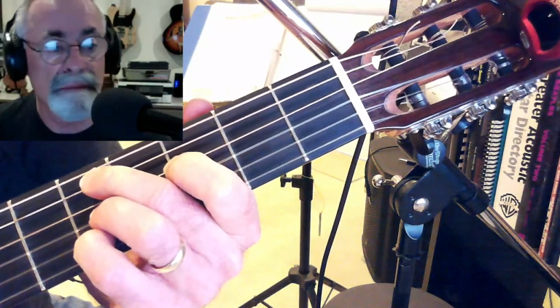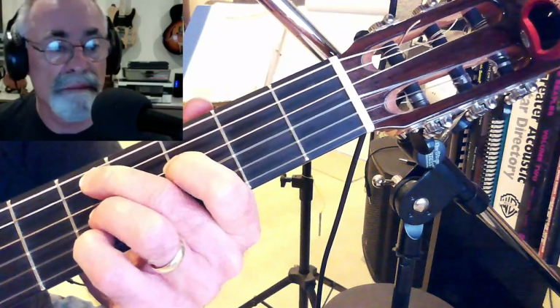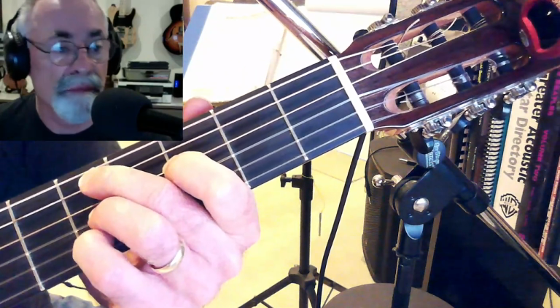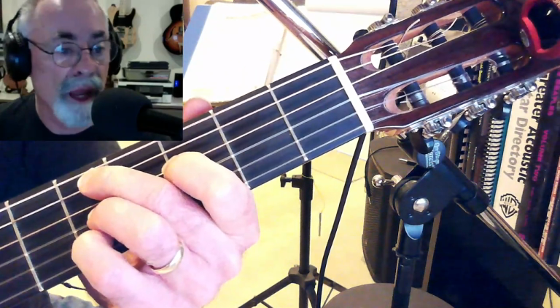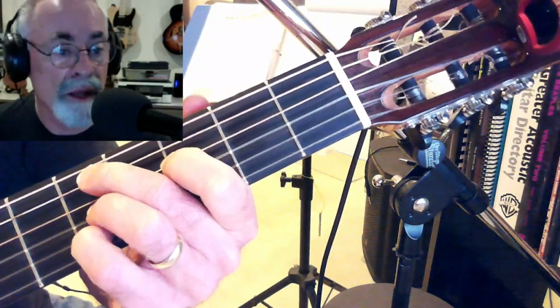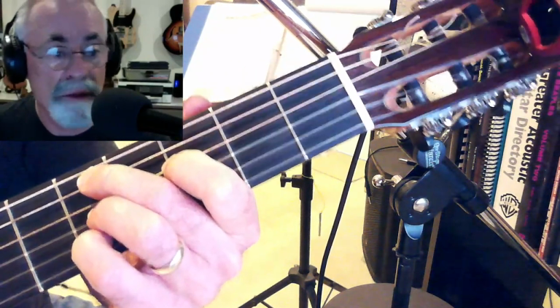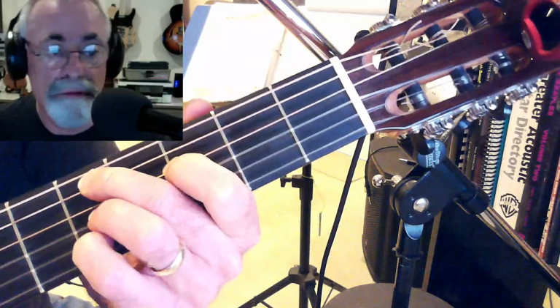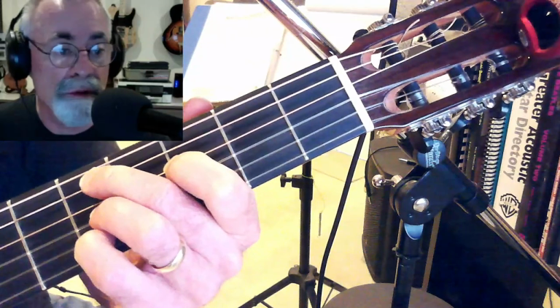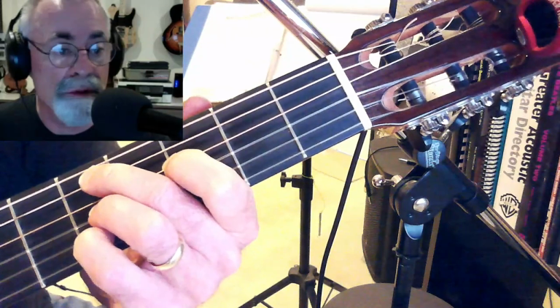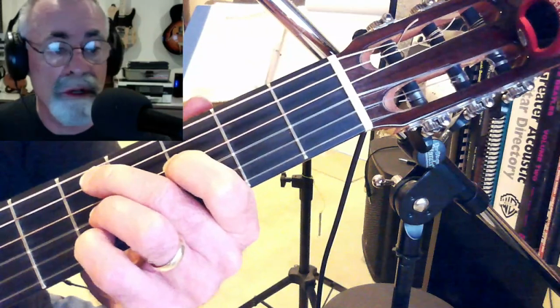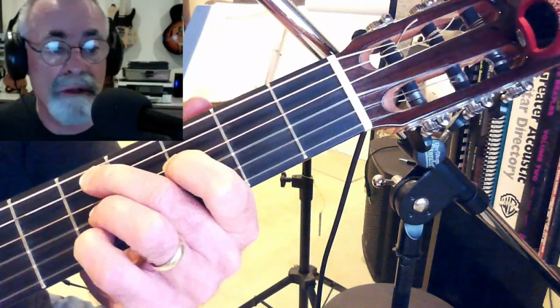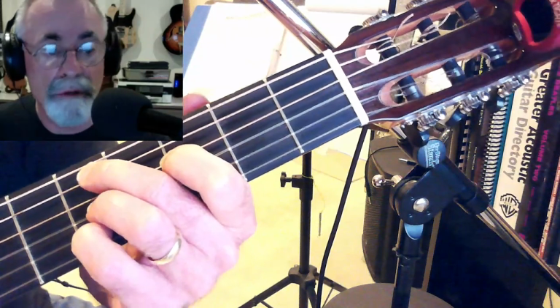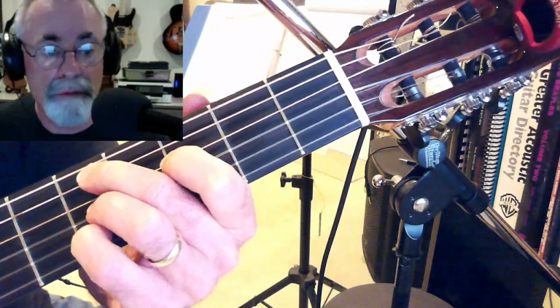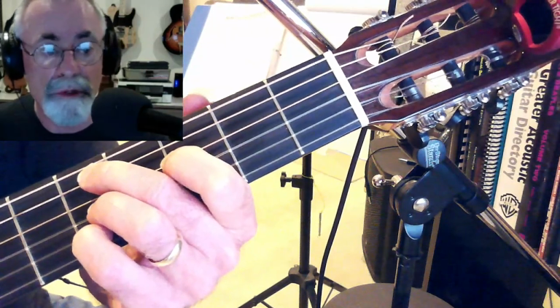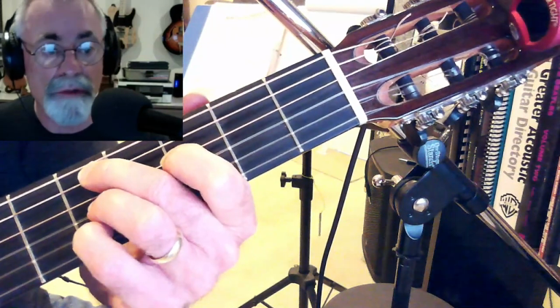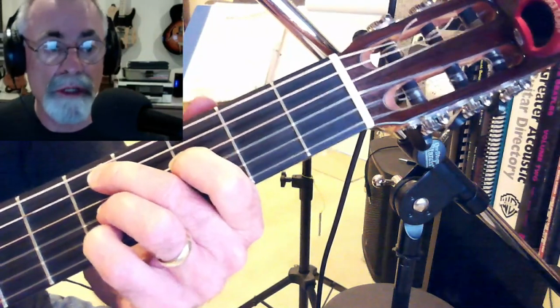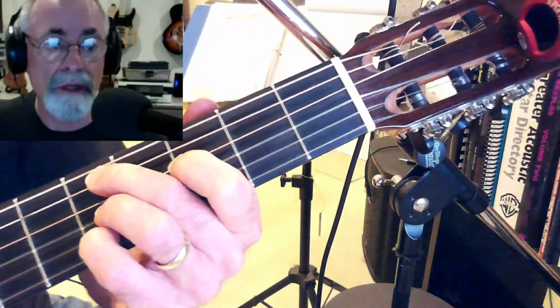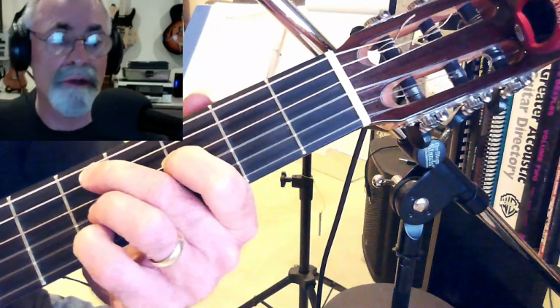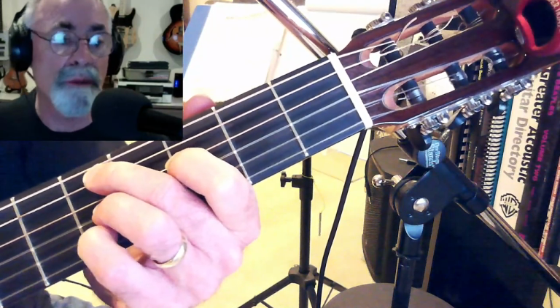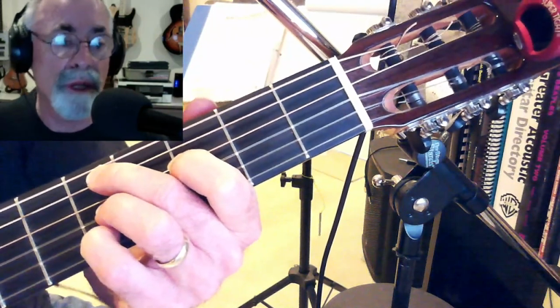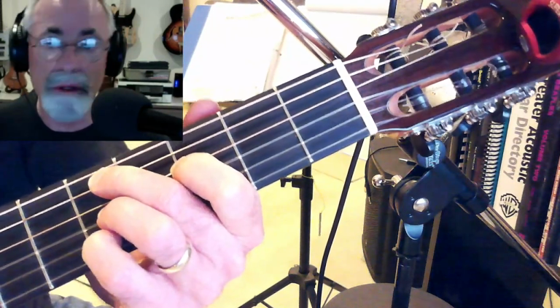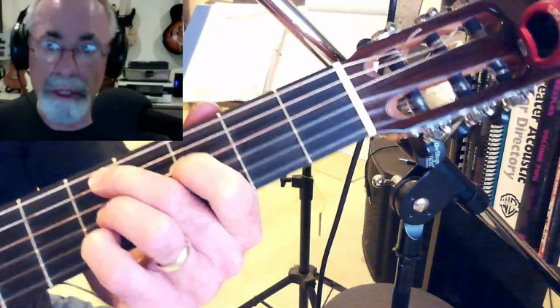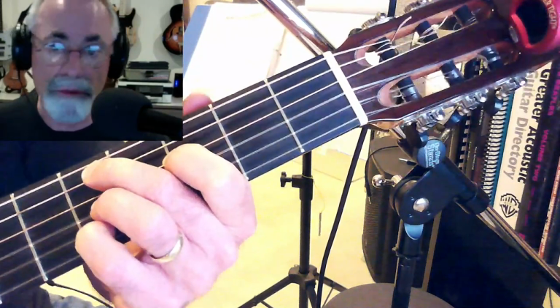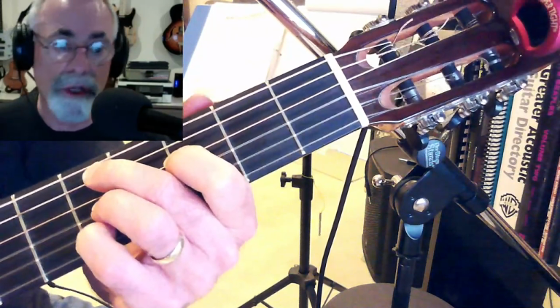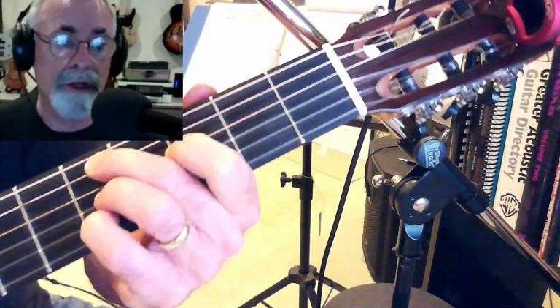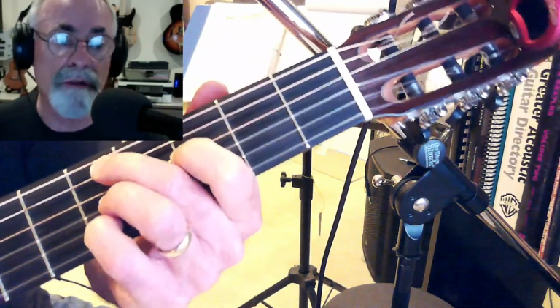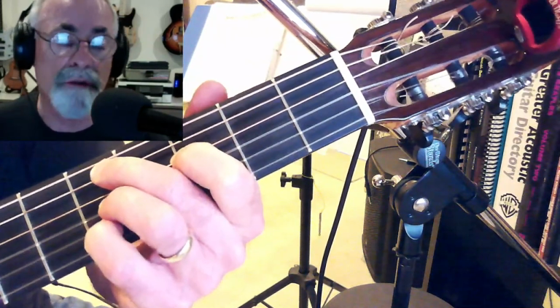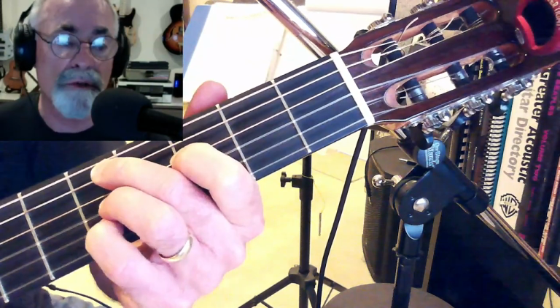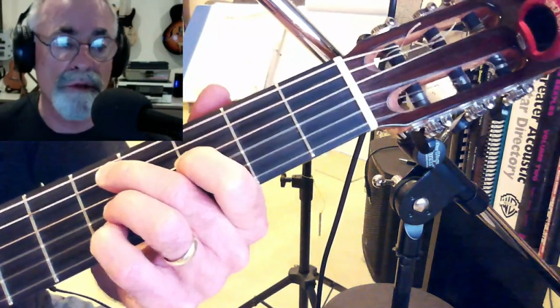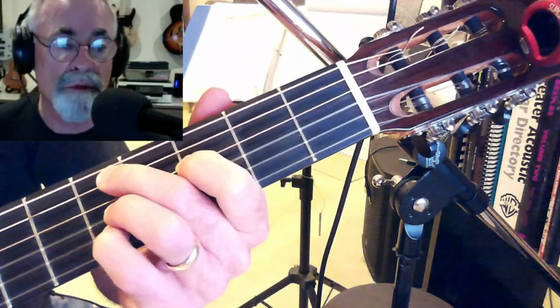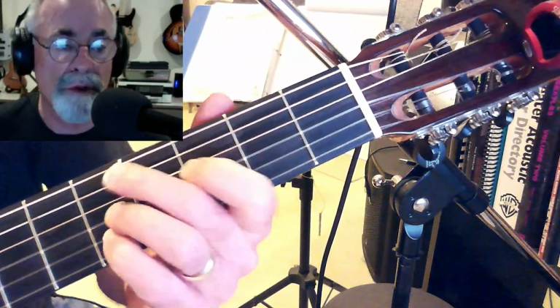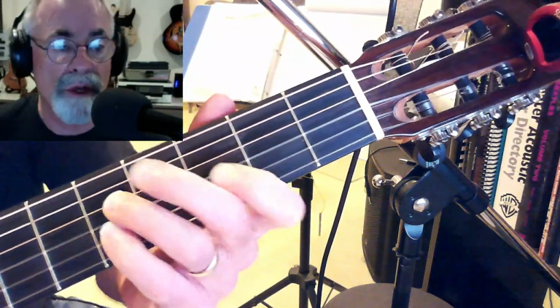And there's the first verse right there. So I'll play the introduction and the first verse for you again.